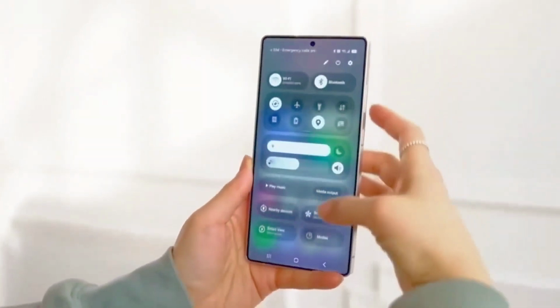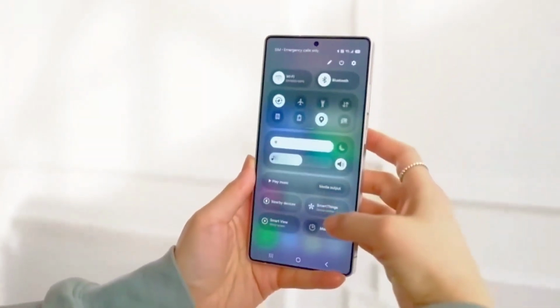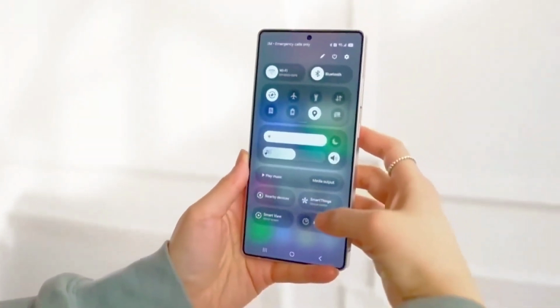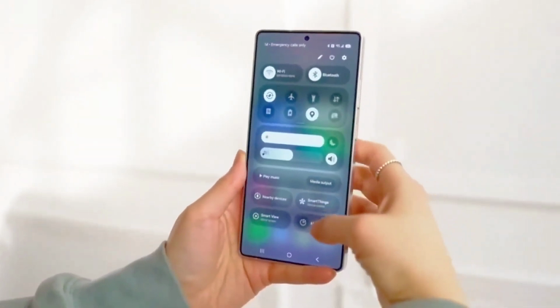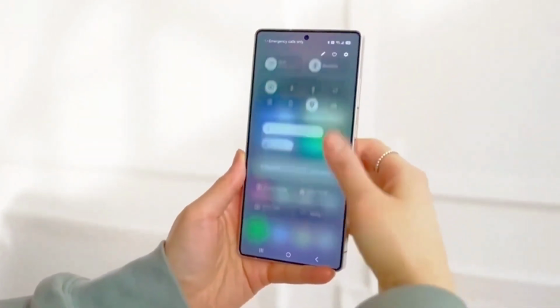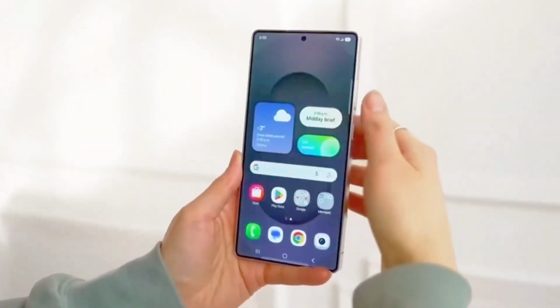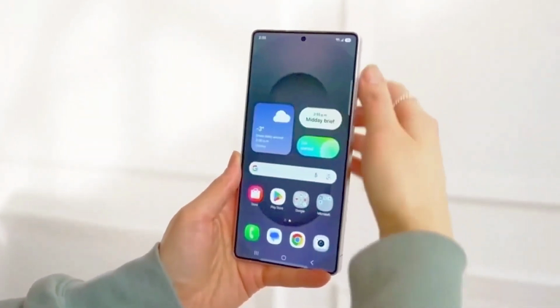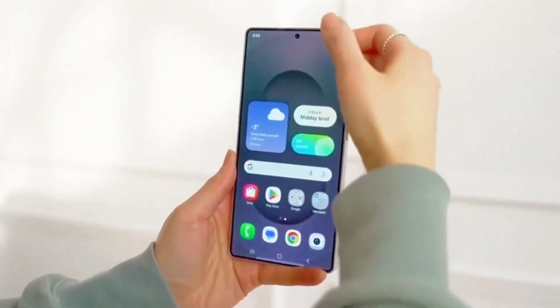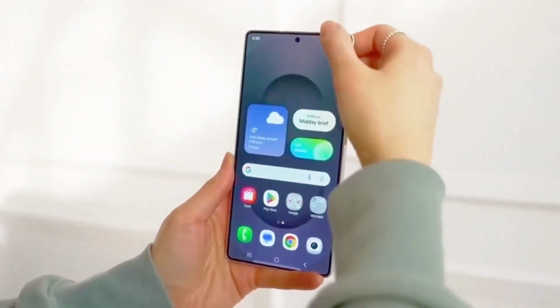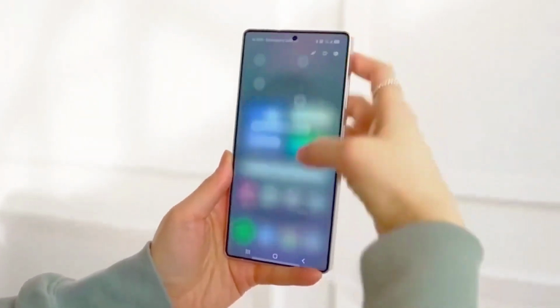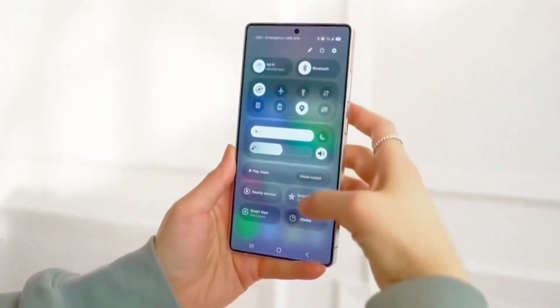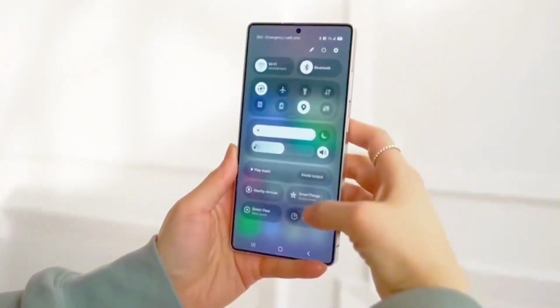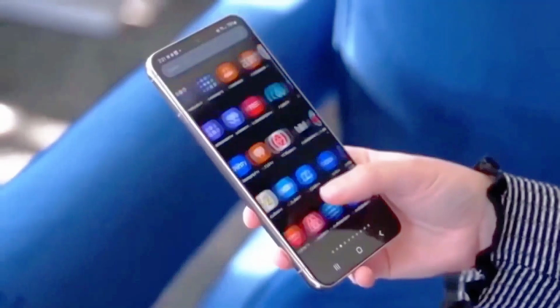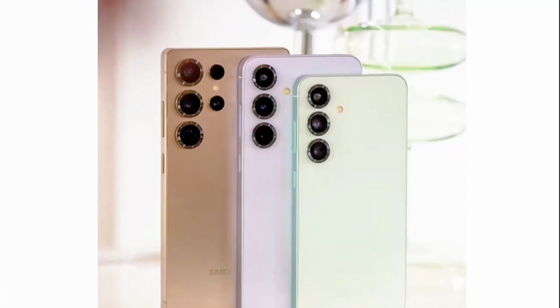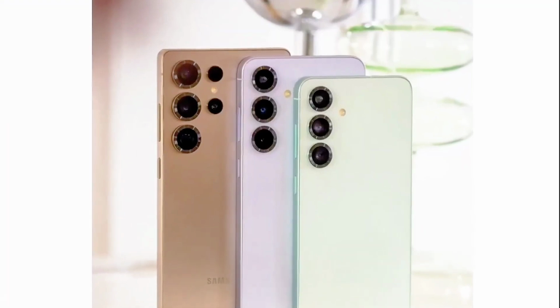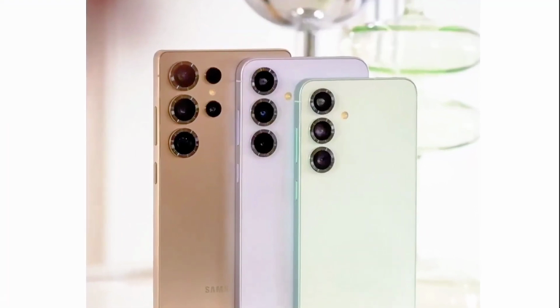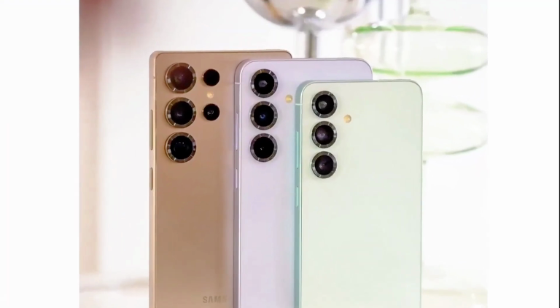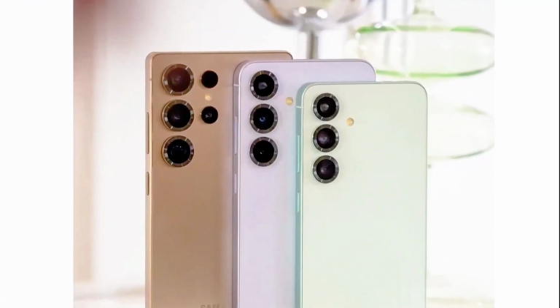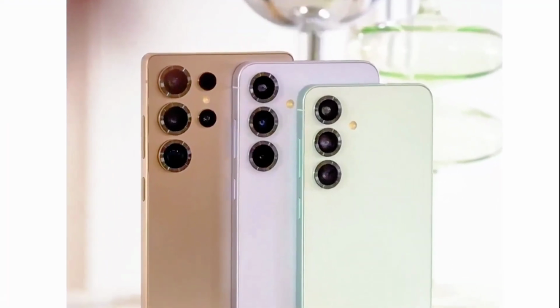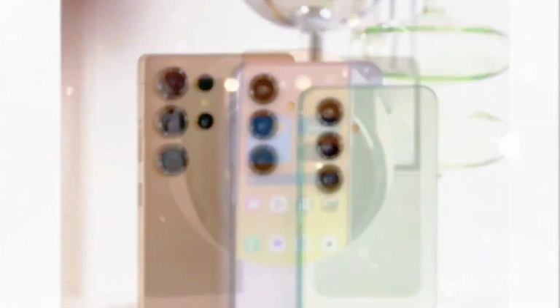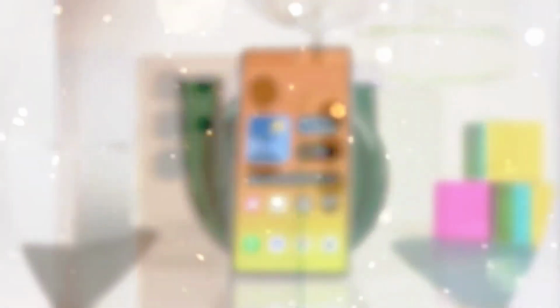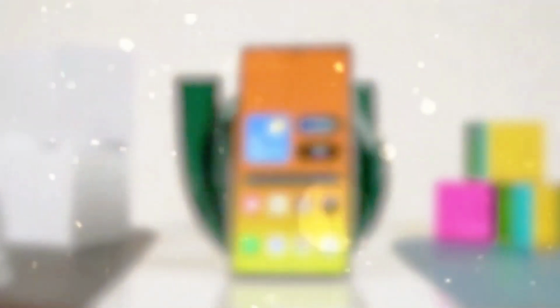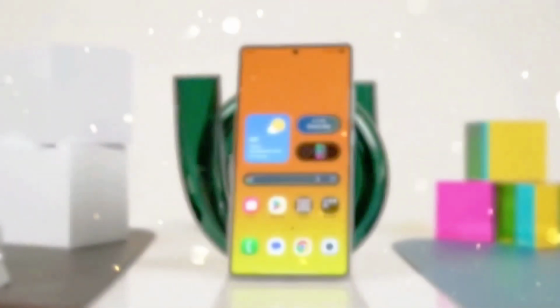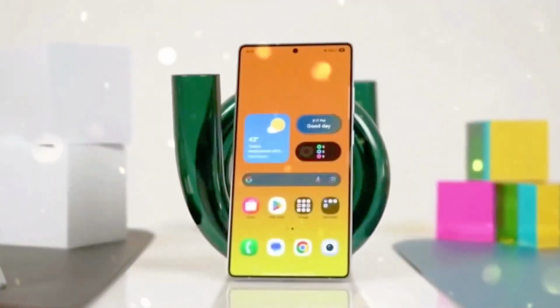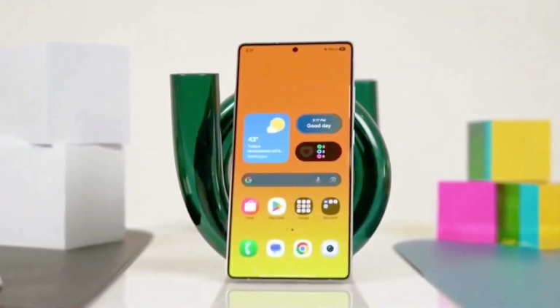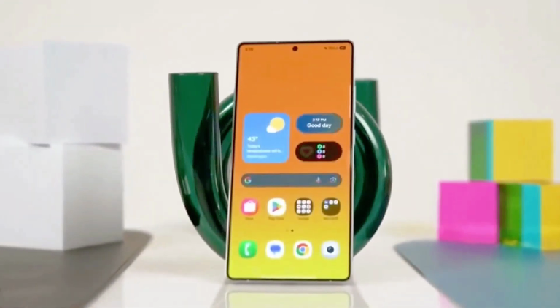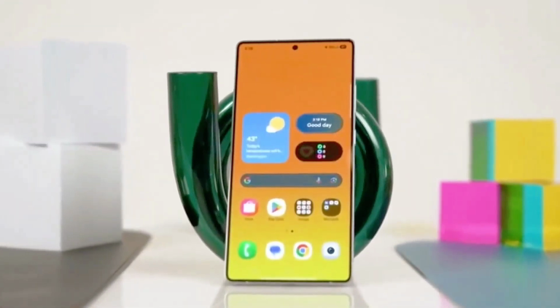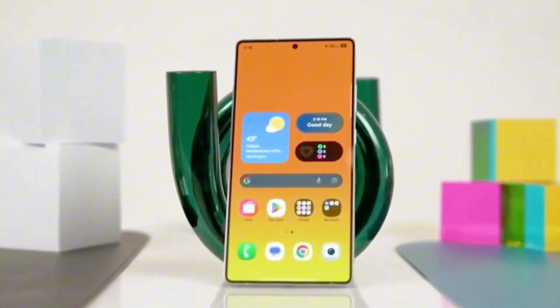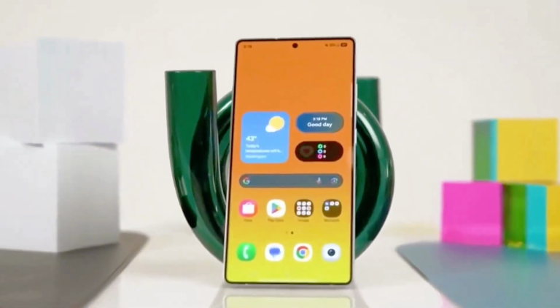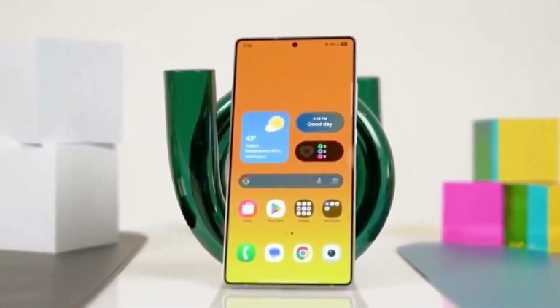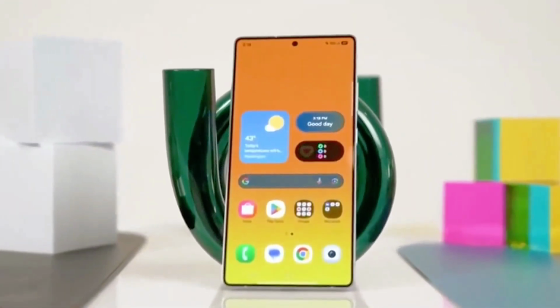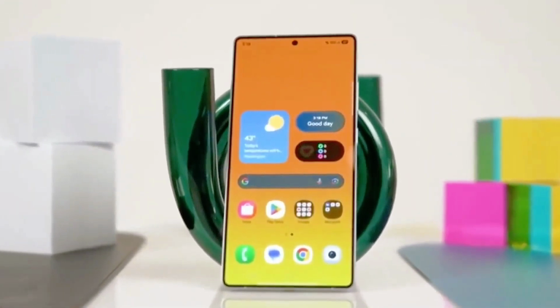Keep watching this space for further updates, and make sure to subscribe if you want to stay informed on all the latest Samsung innovations and Android 16 feature rollouts.